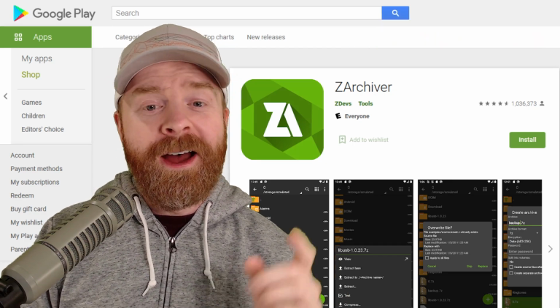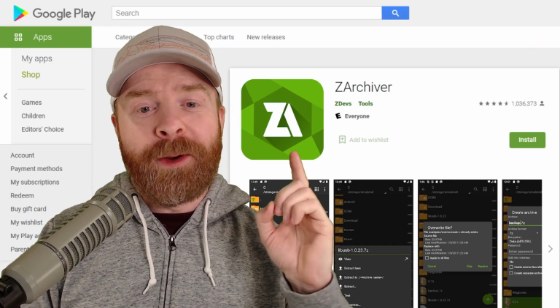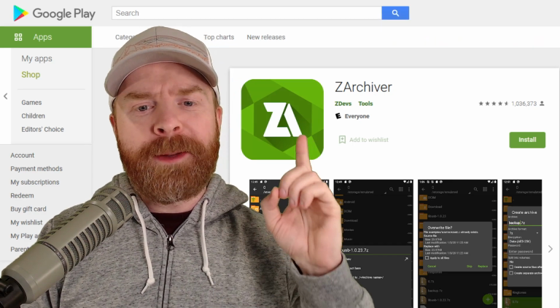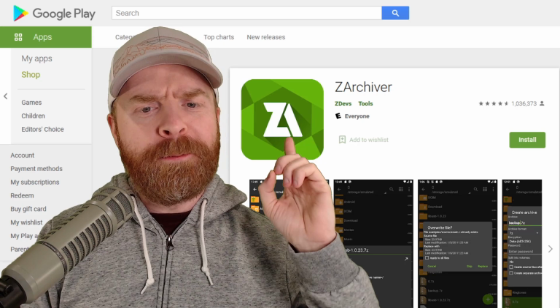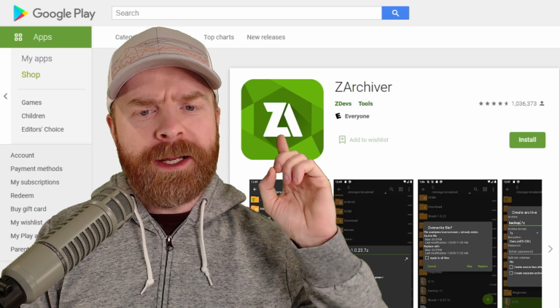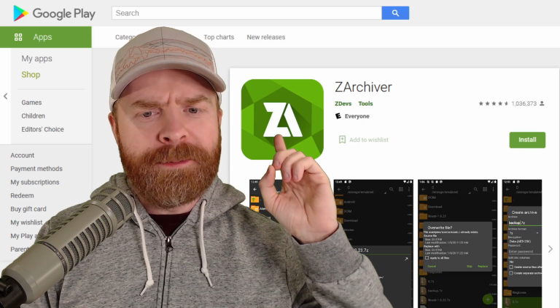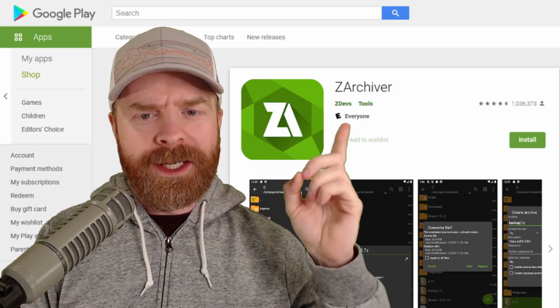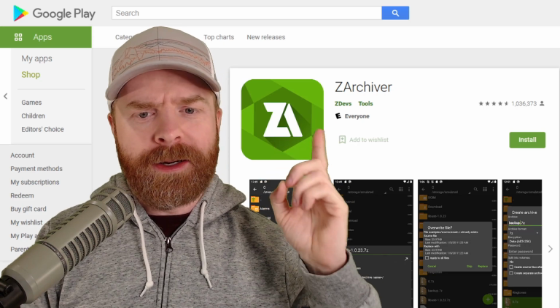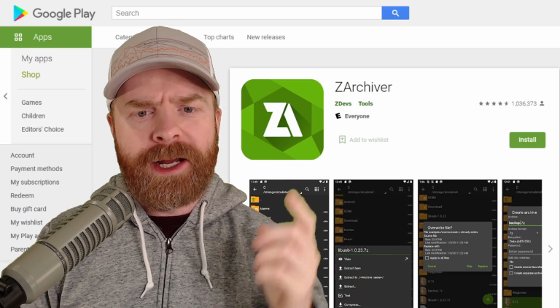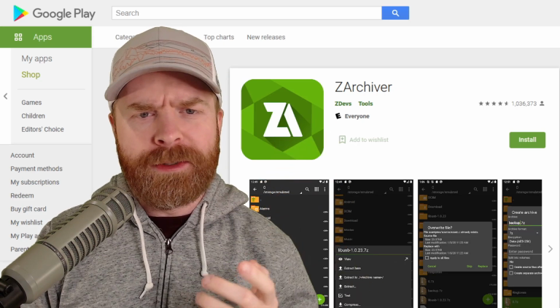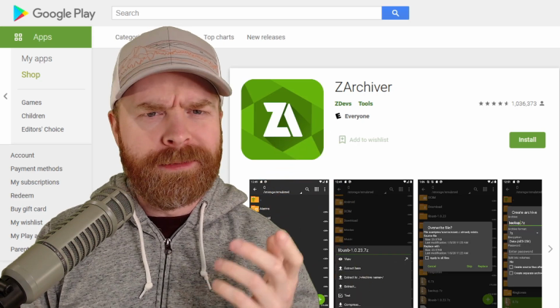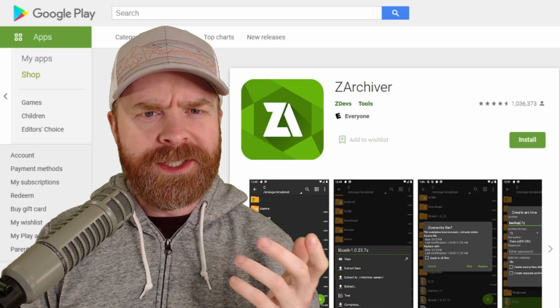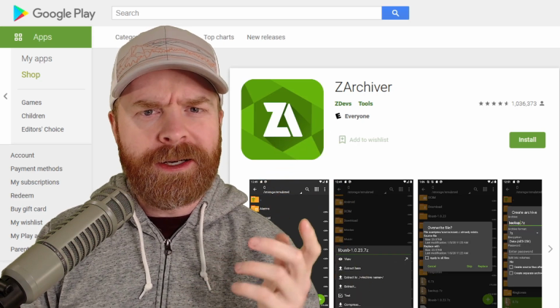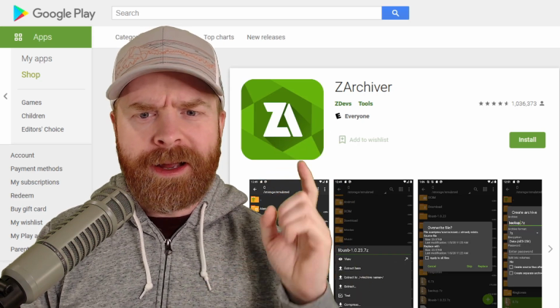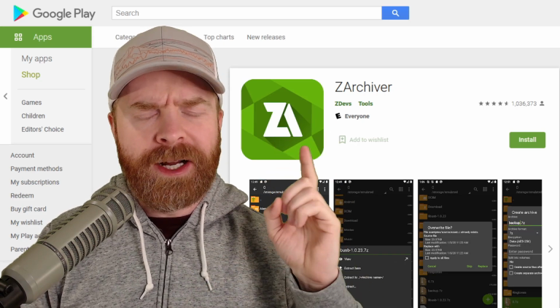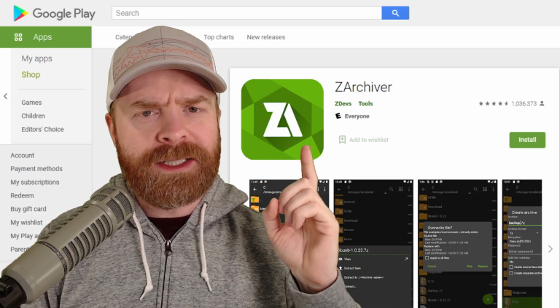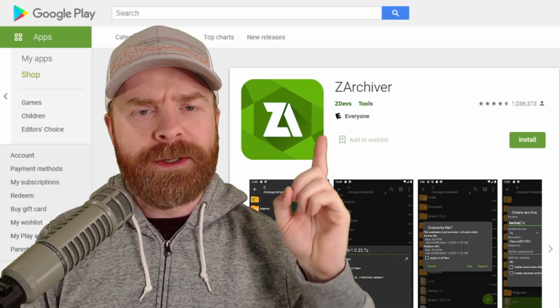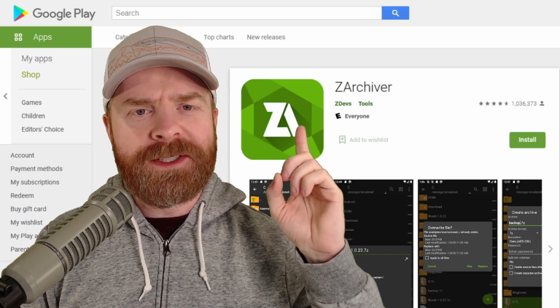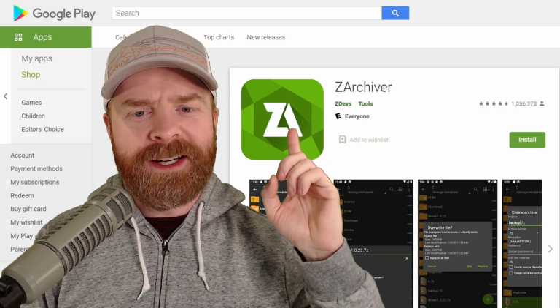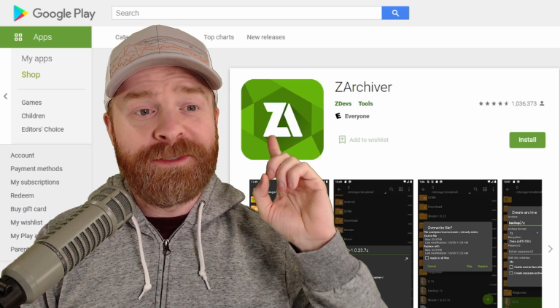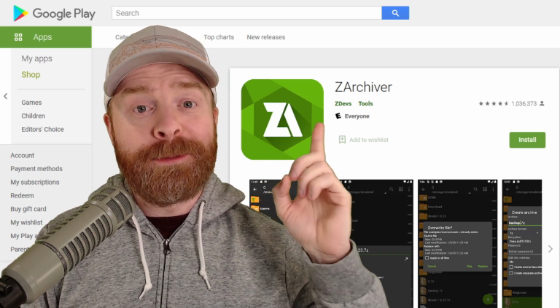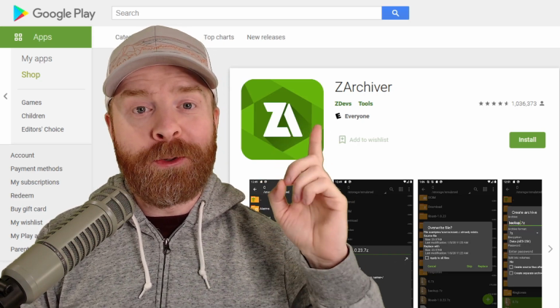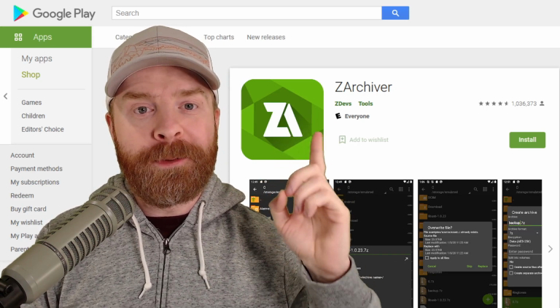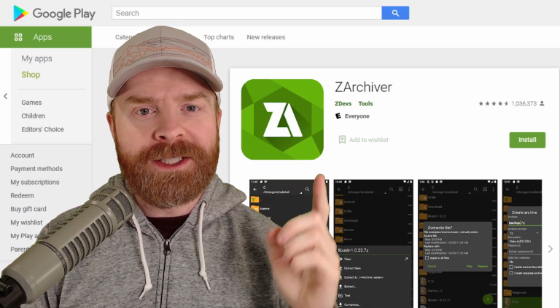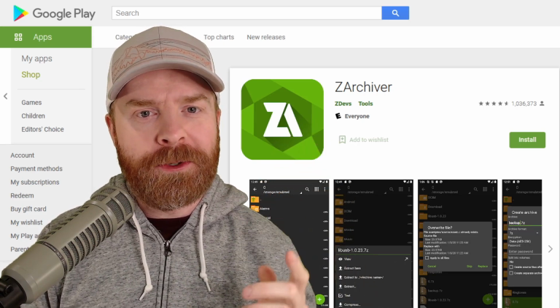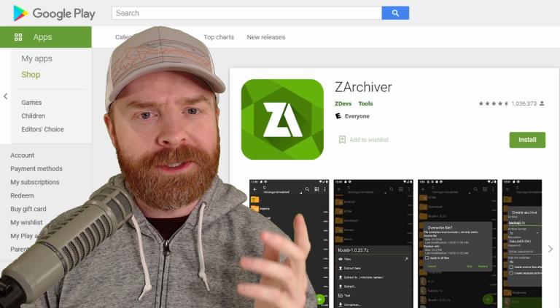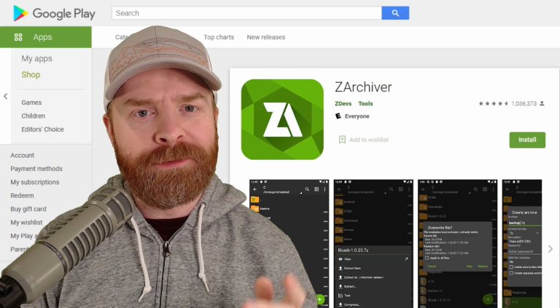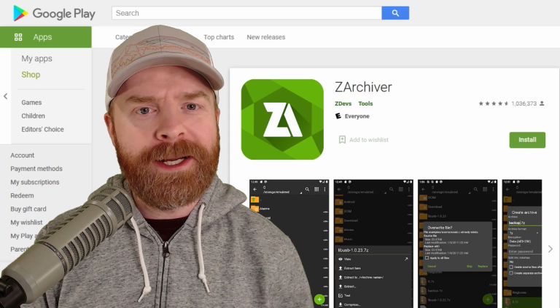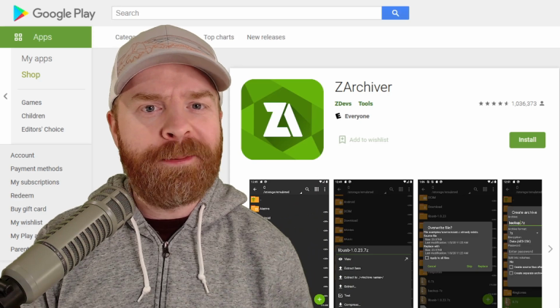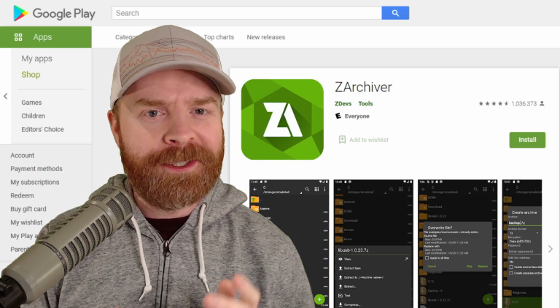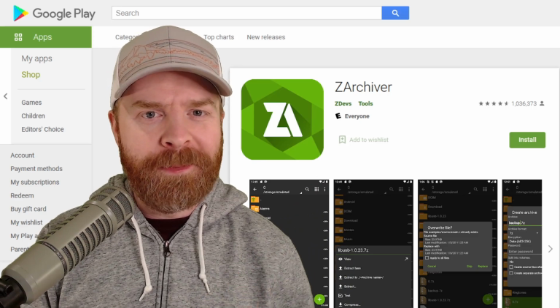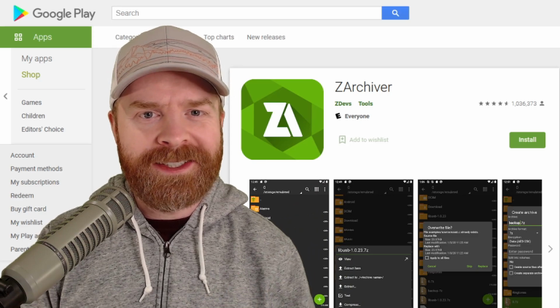I recommend picking up Z Archiver, or Z Archiver if you're in the States, from the Google Play Store. It's a free app and it's amazing.